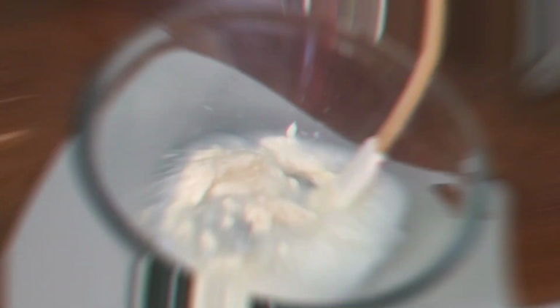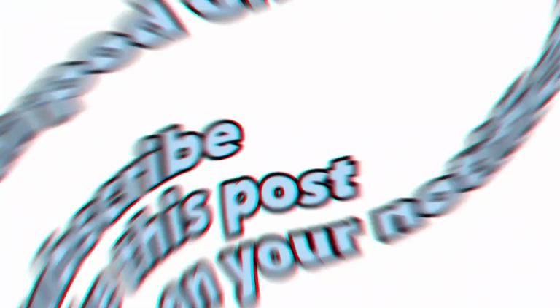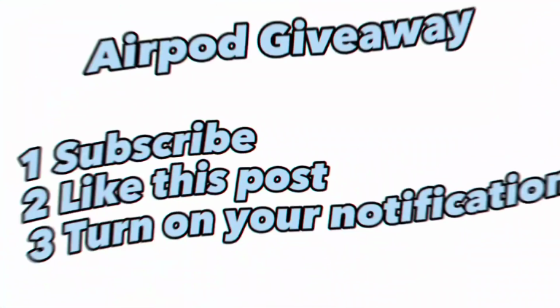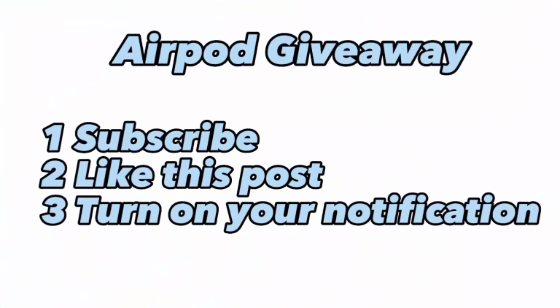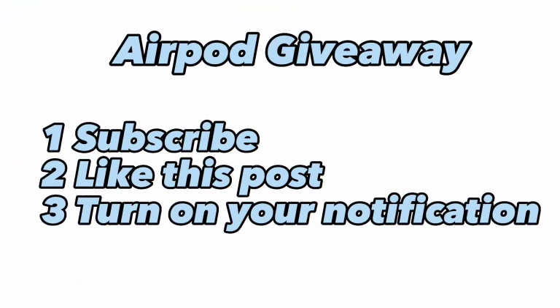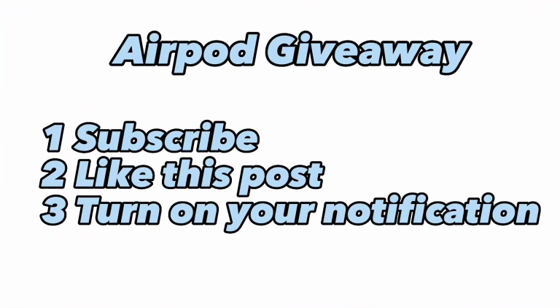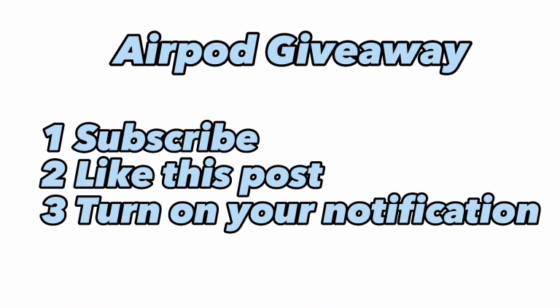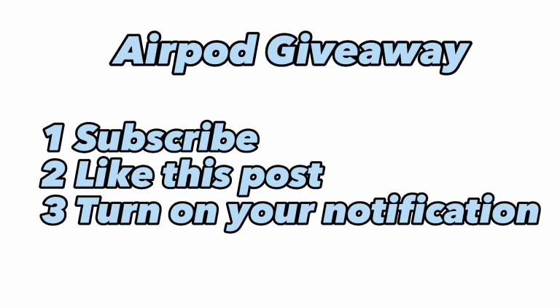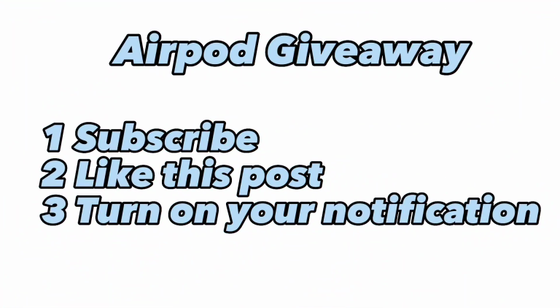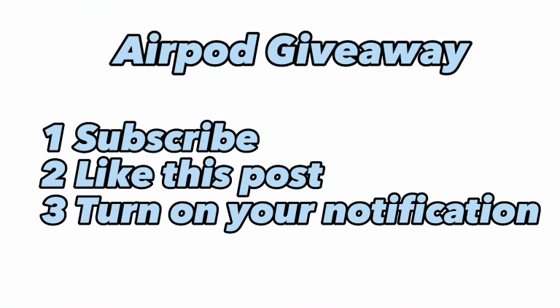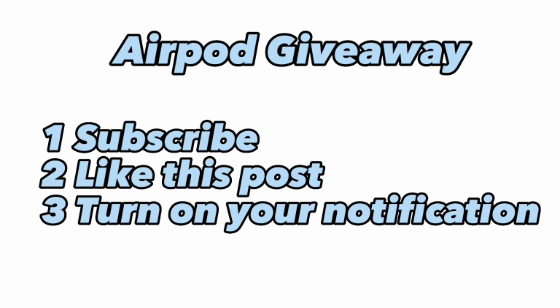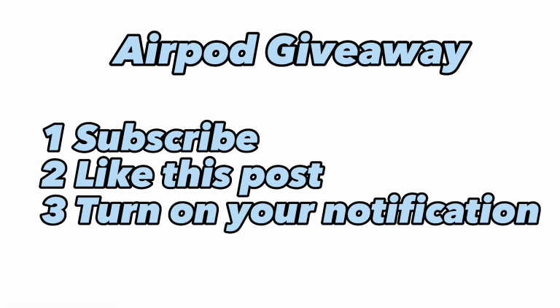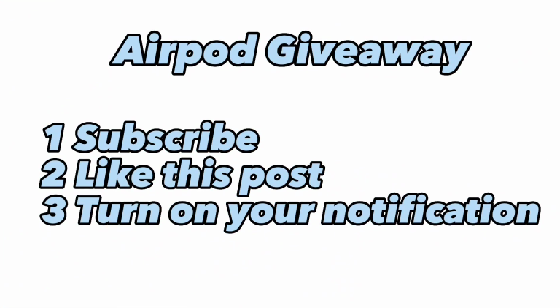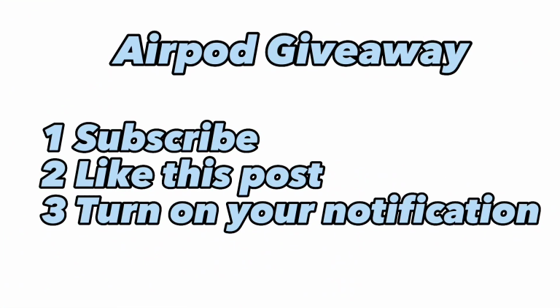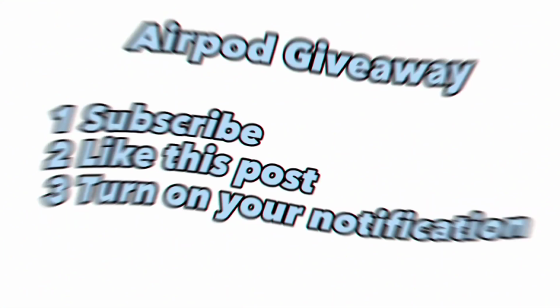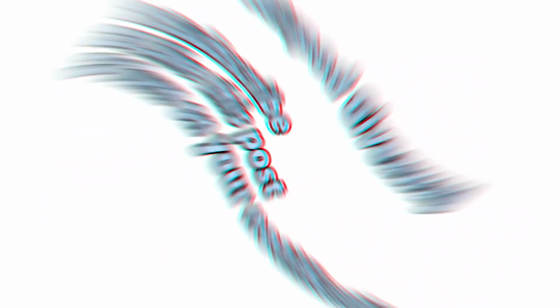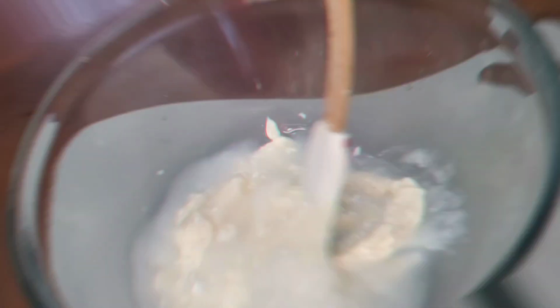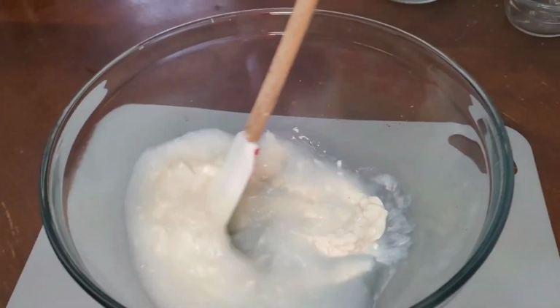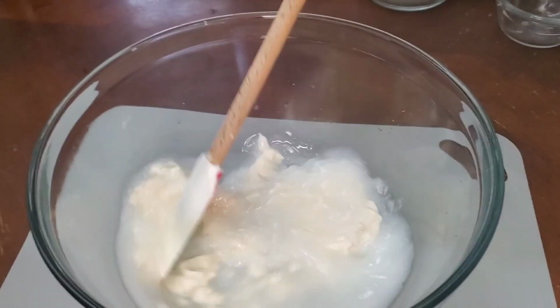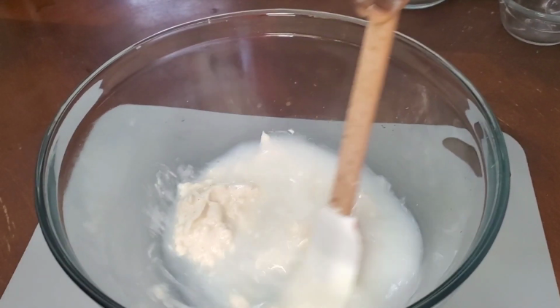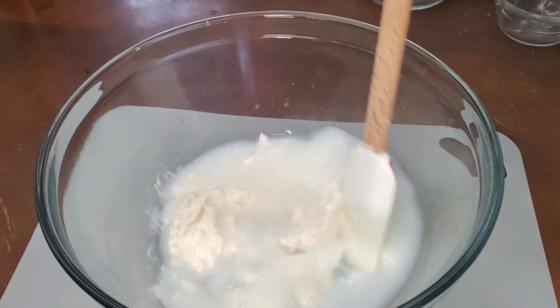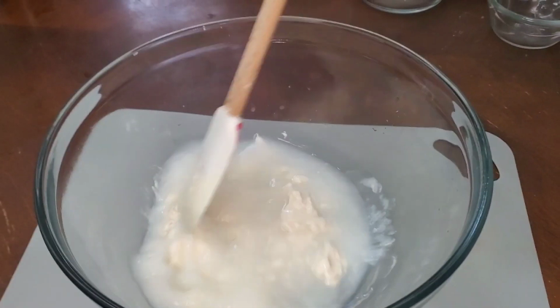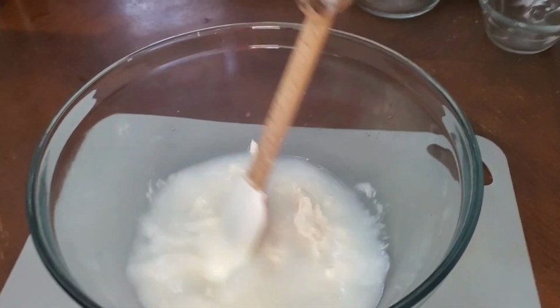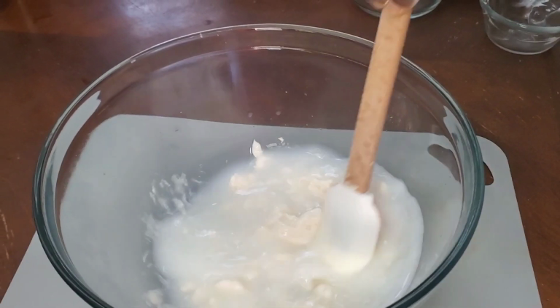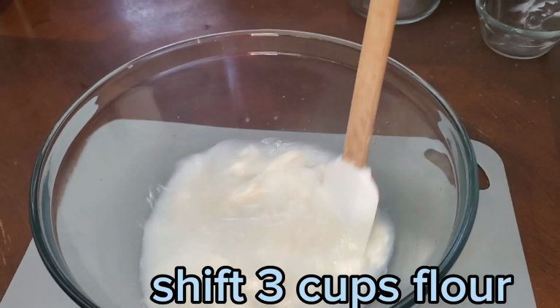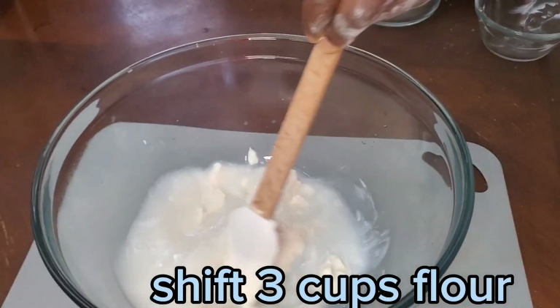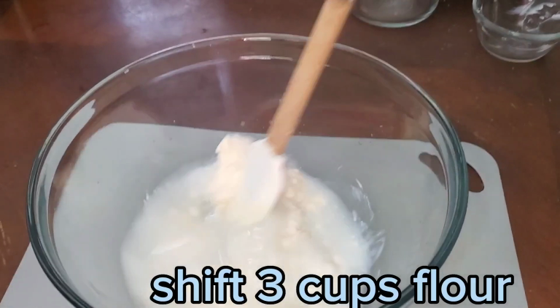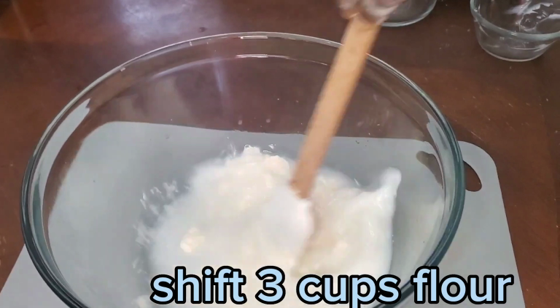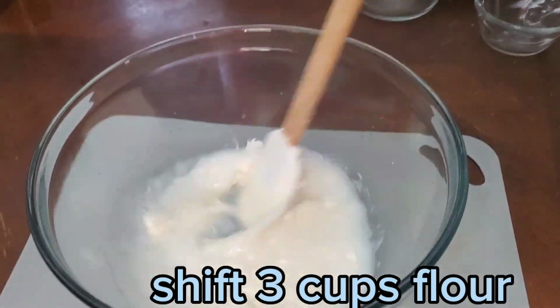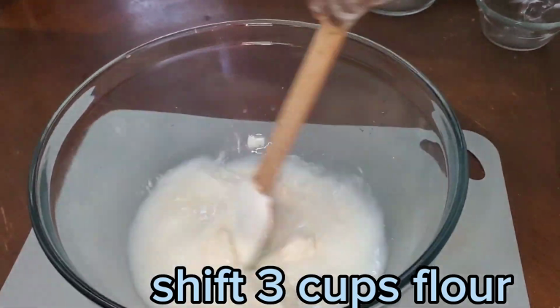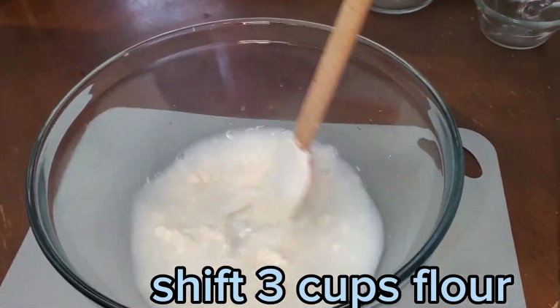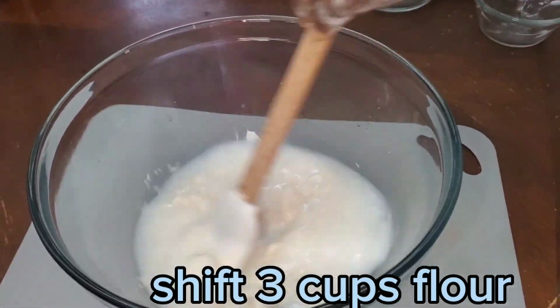AirPod giveaway — turn on your notifications. Three cups flour.